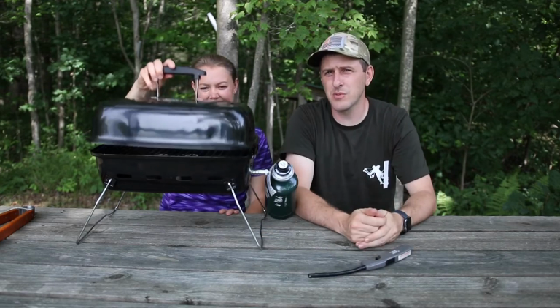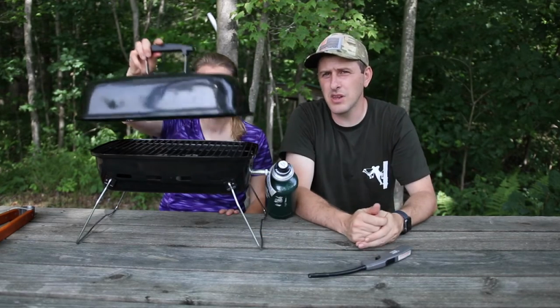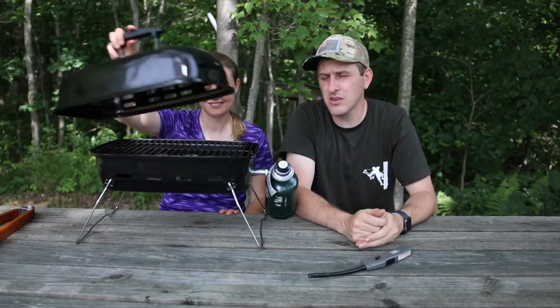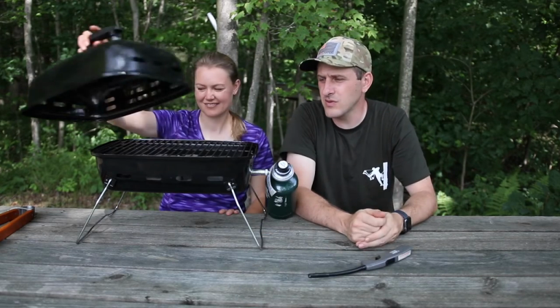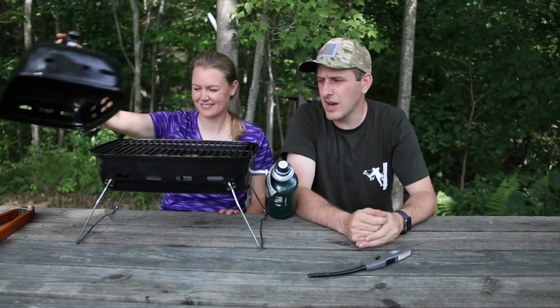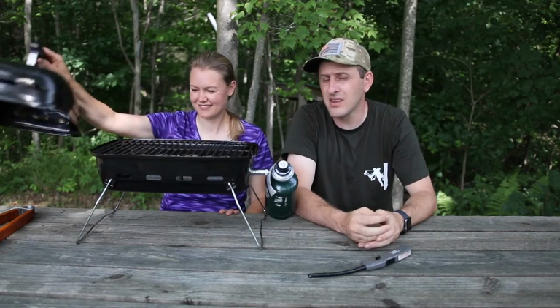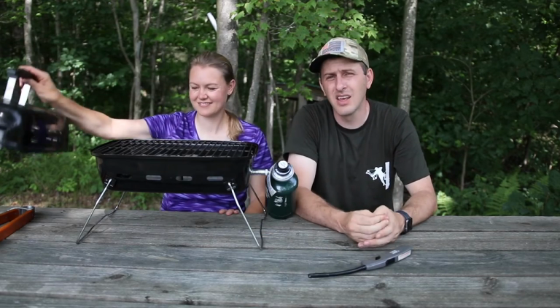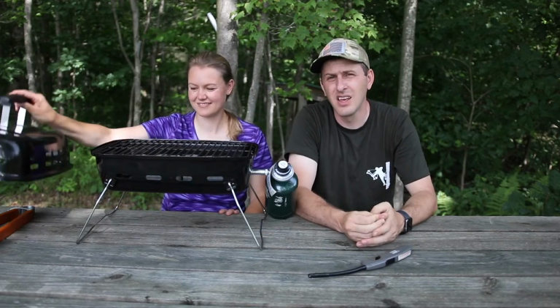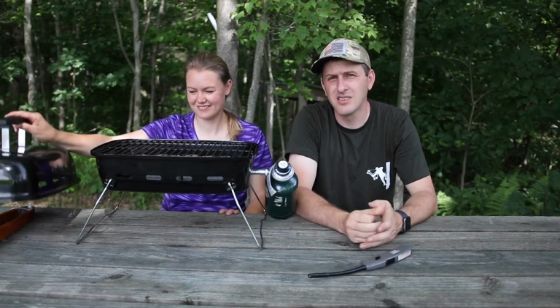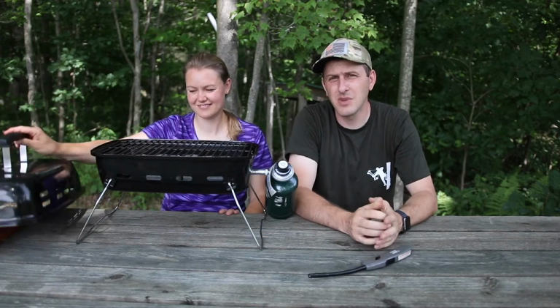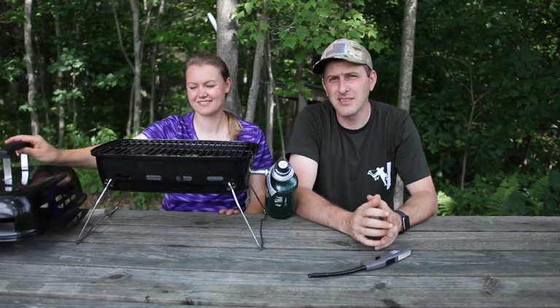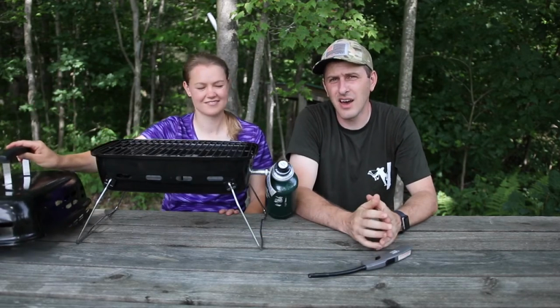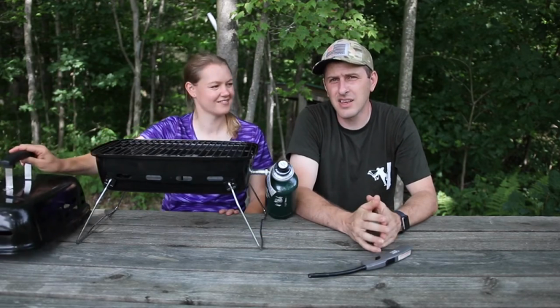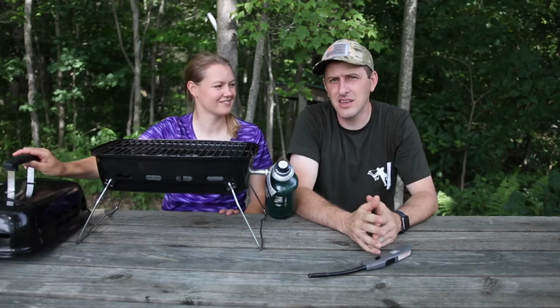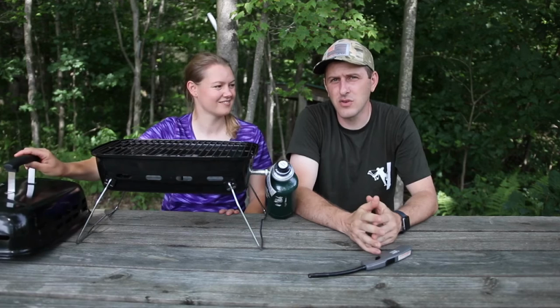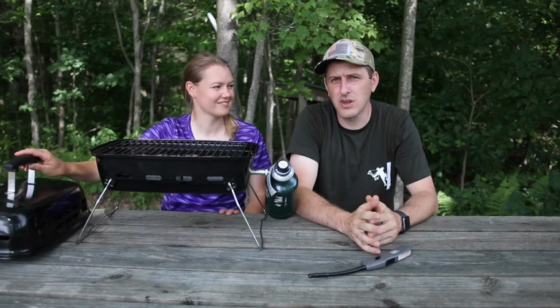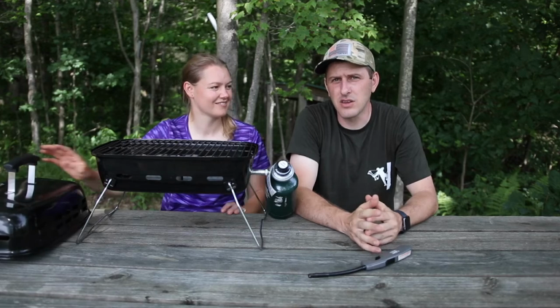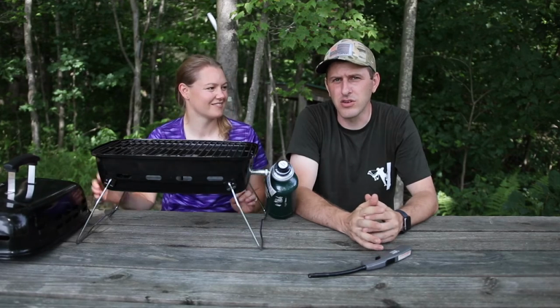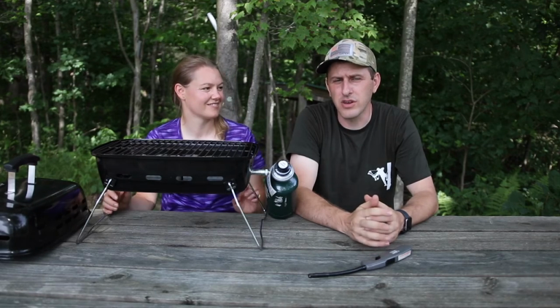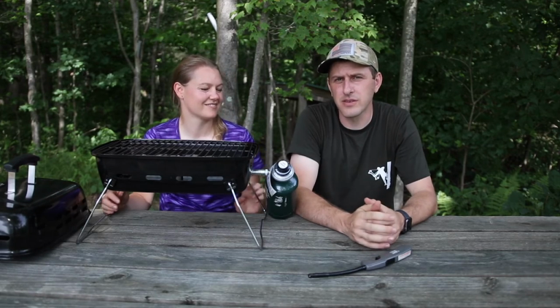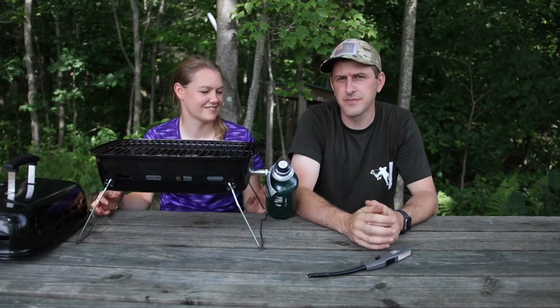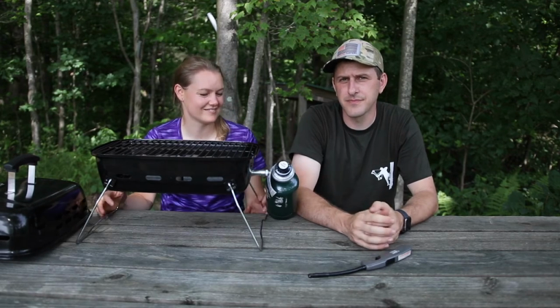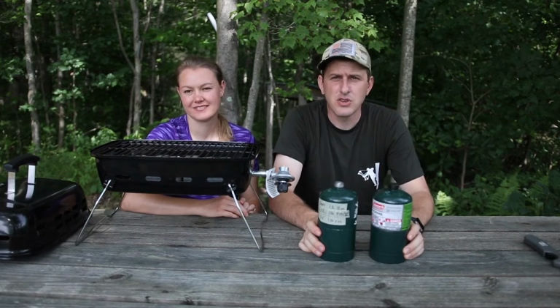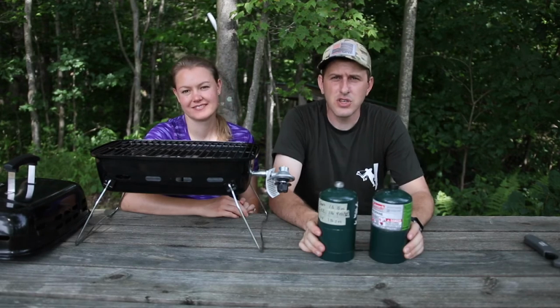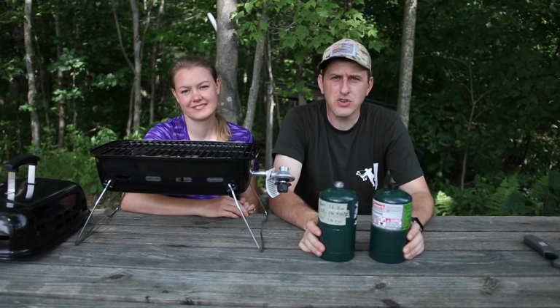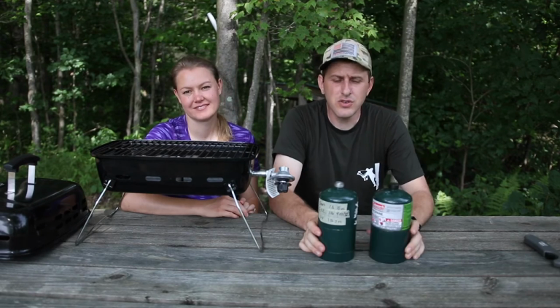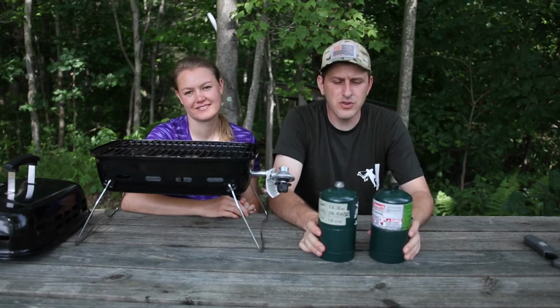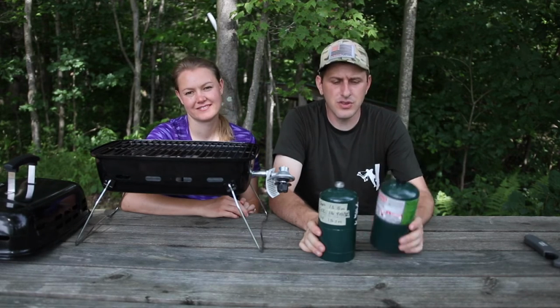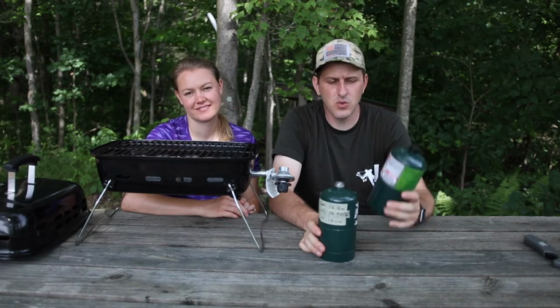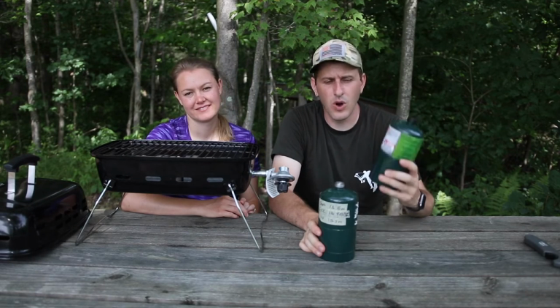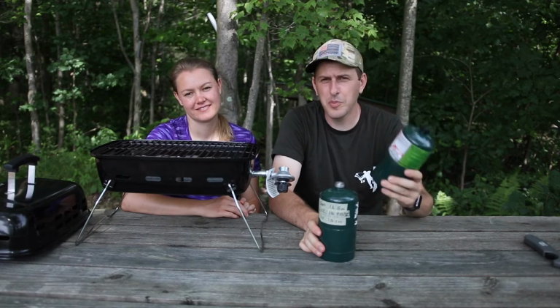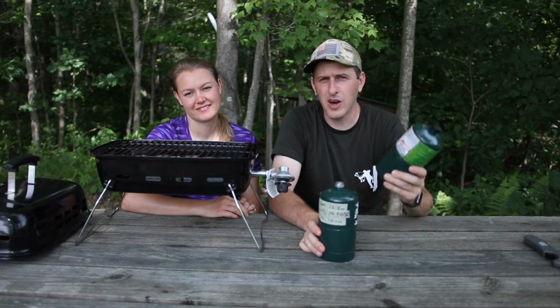Then just screw this propane bottle right into your regulator, turn your valve on, stick the lighter in through the front, and light up your grill. Within just a minute you've got some nice hot heat and you're ready to cook.